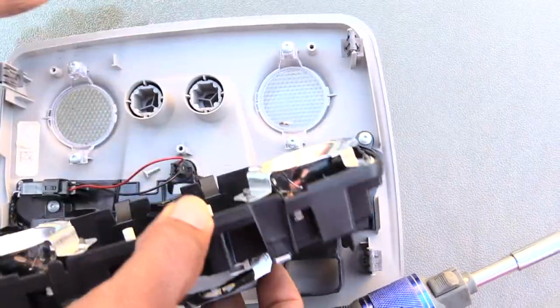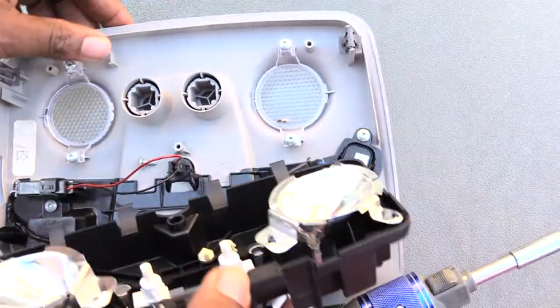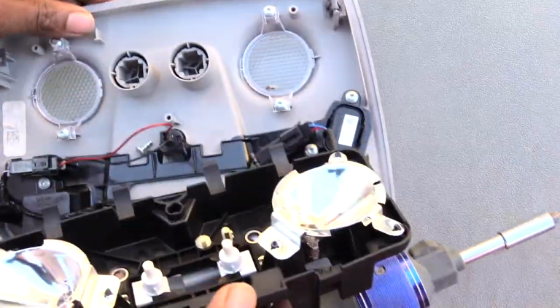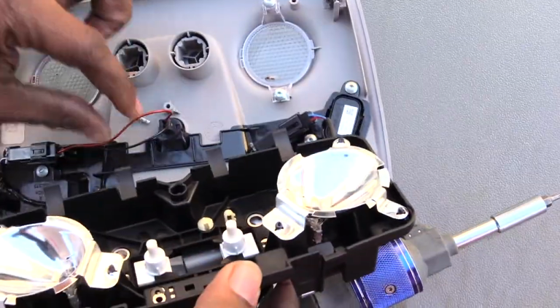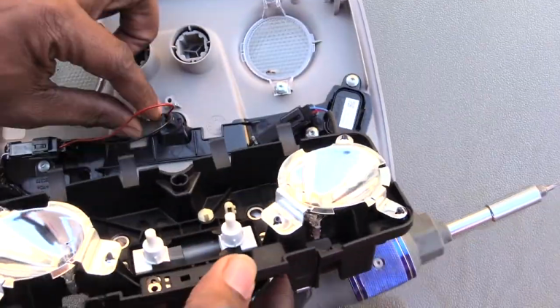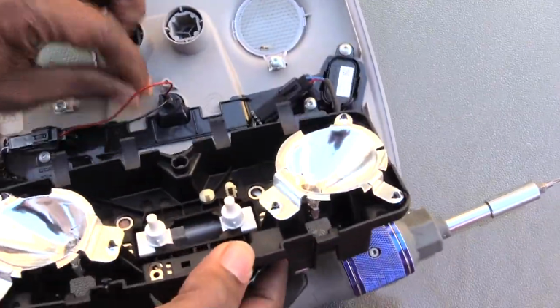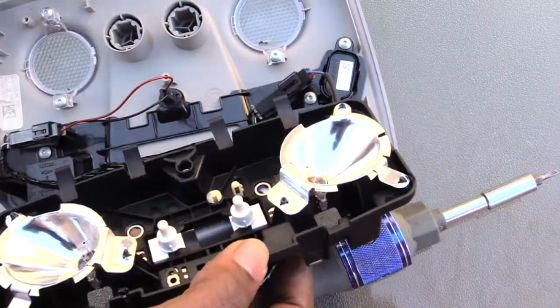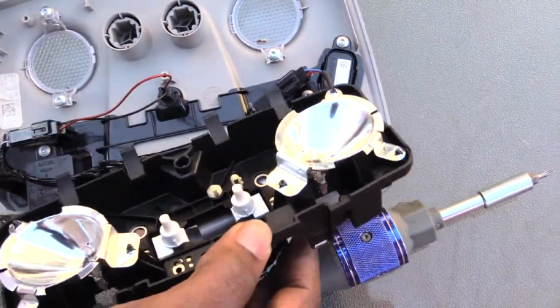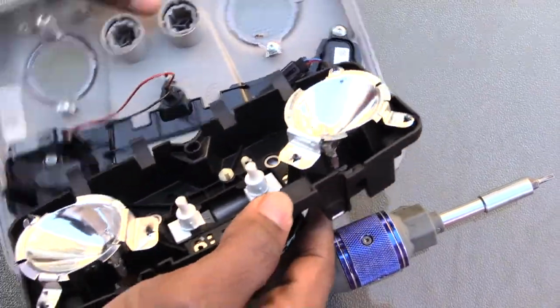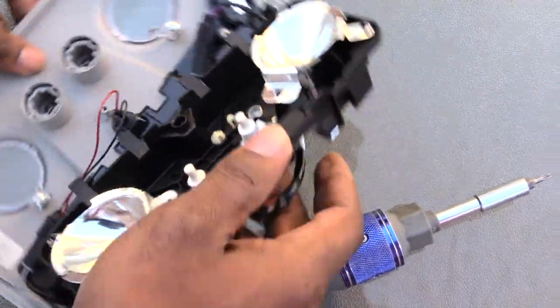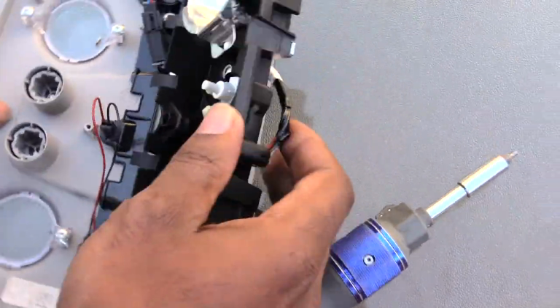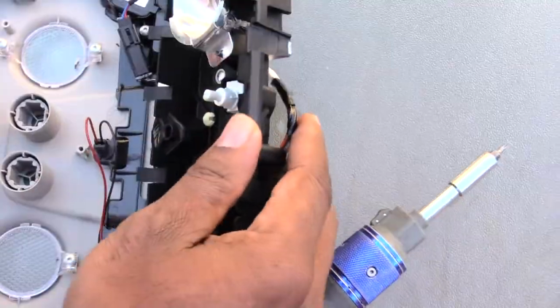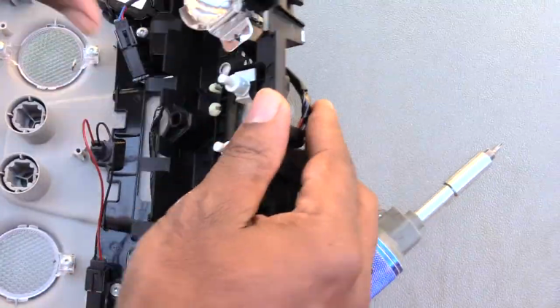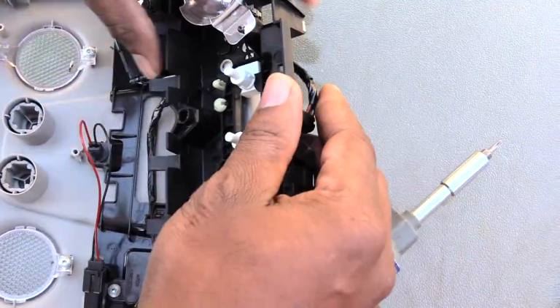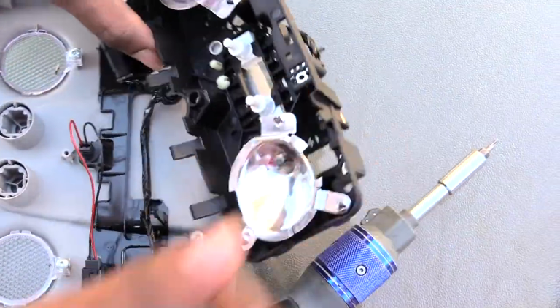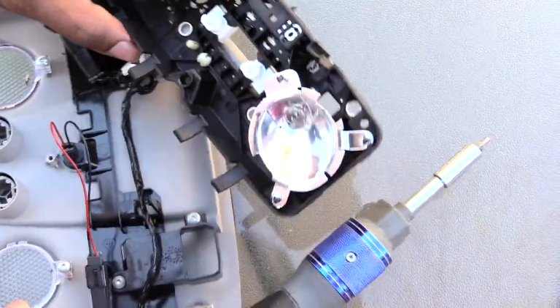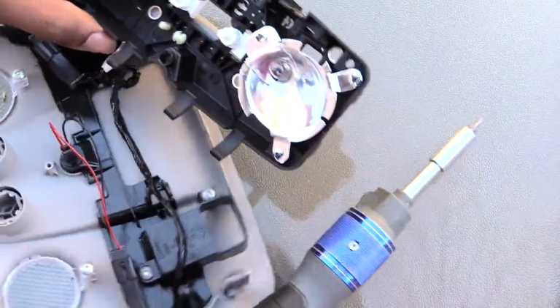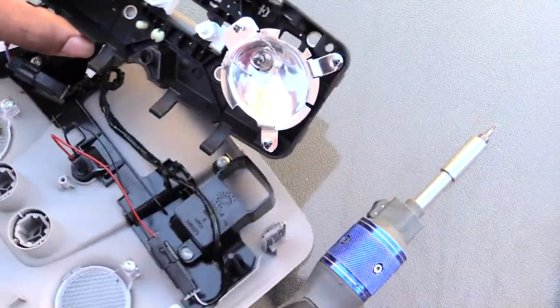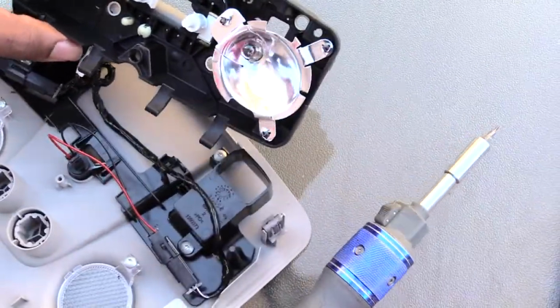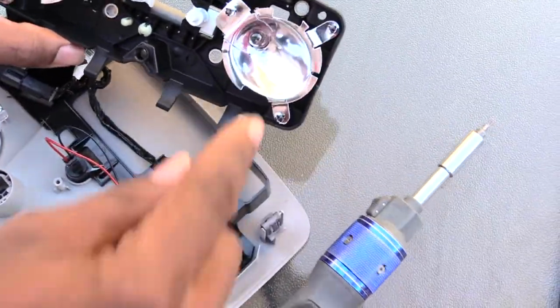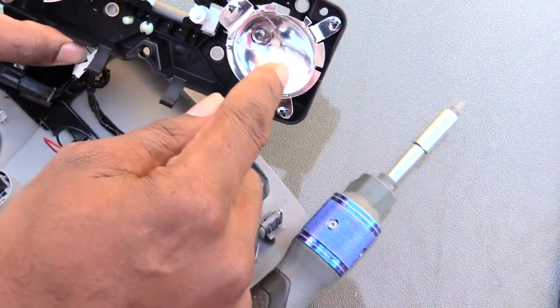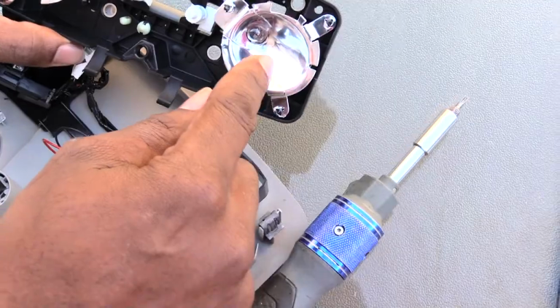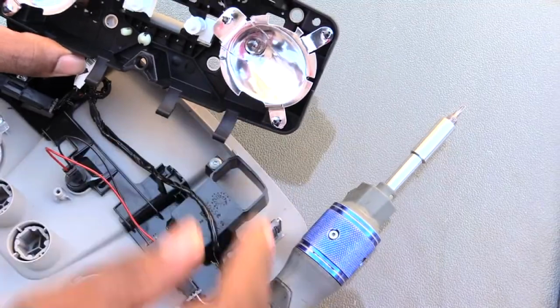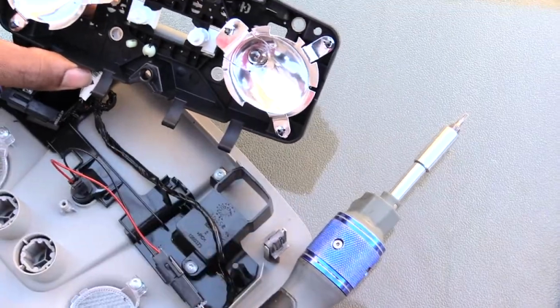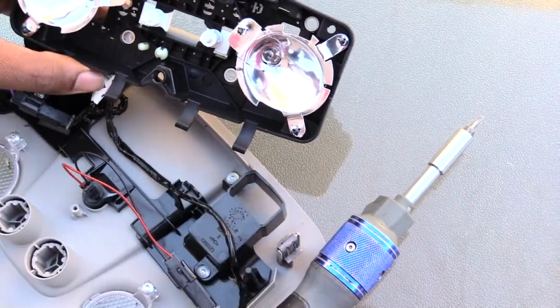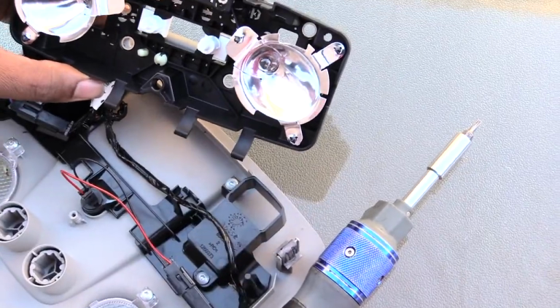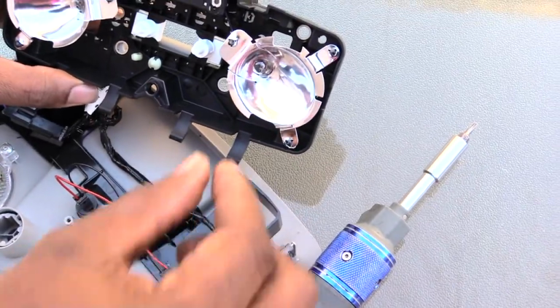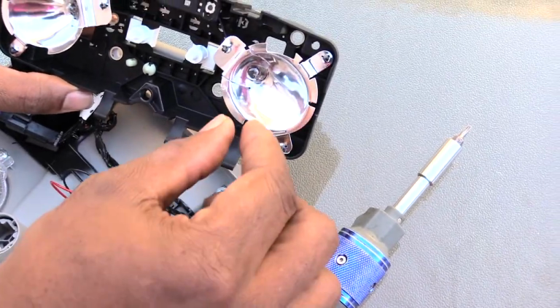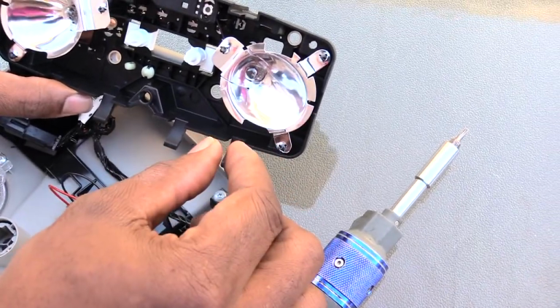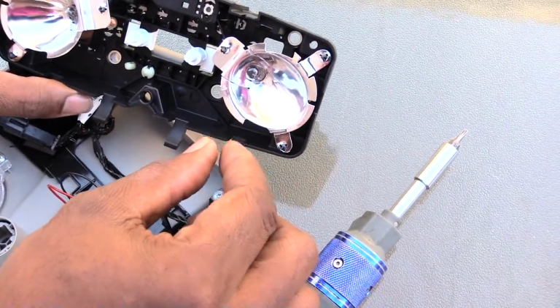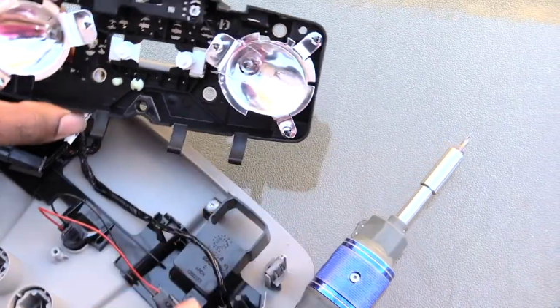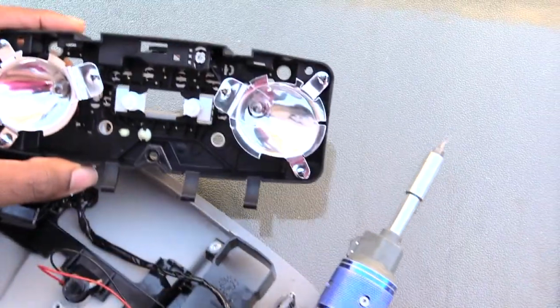Now what you have to do is pick this up right here, kind of lift it up just like that. When you flip it over you'll be able to see your bulbs.